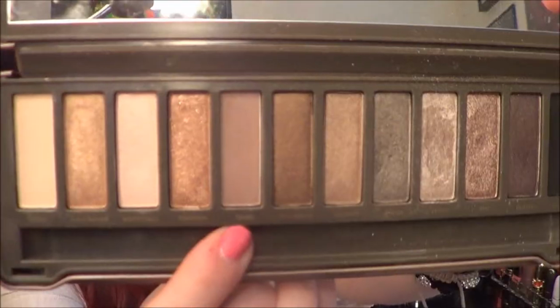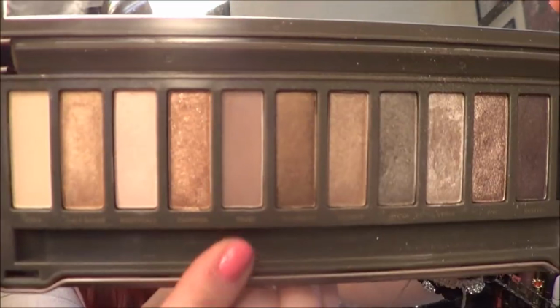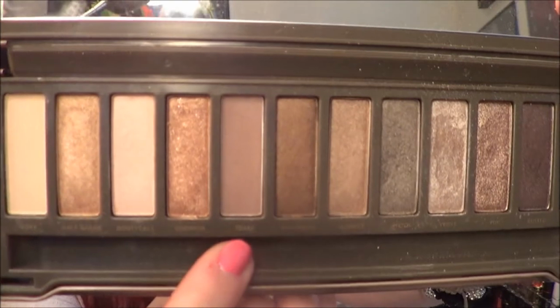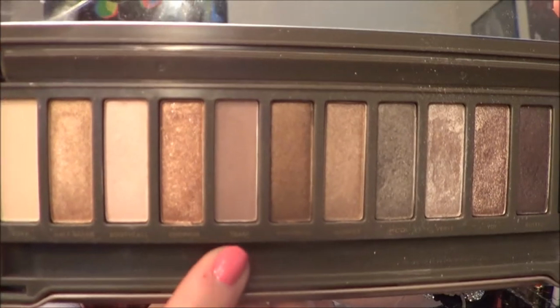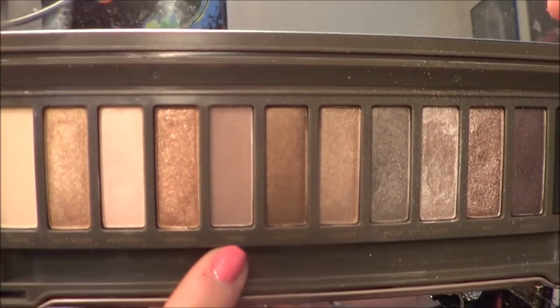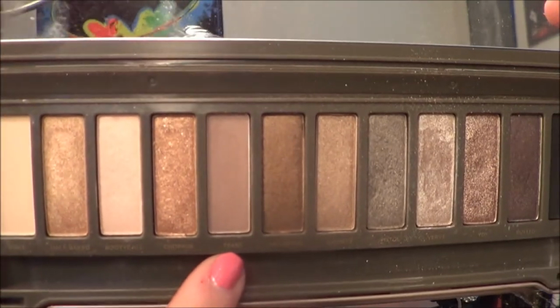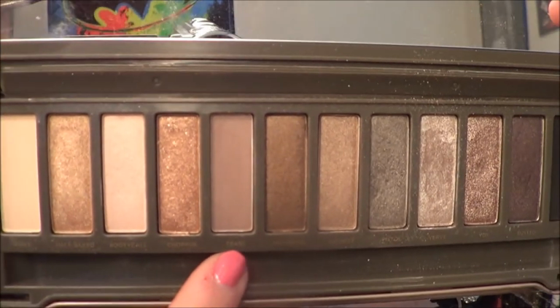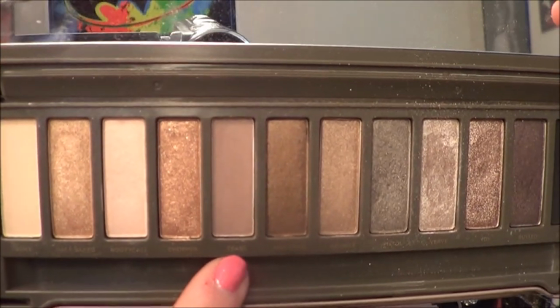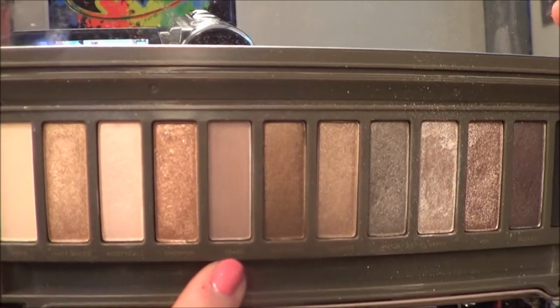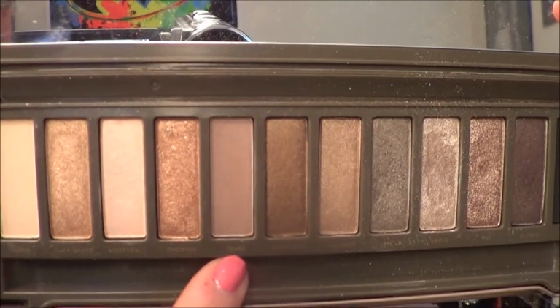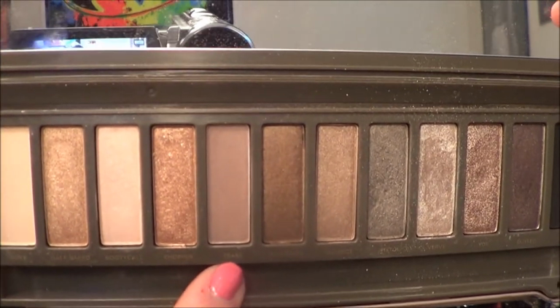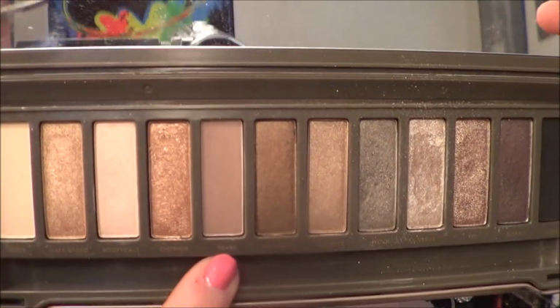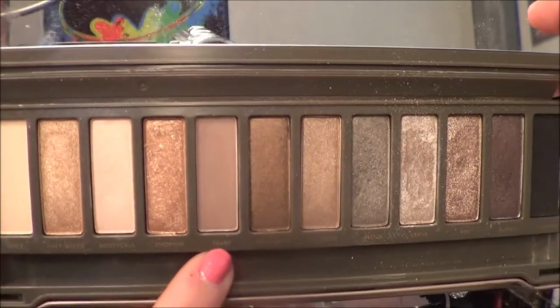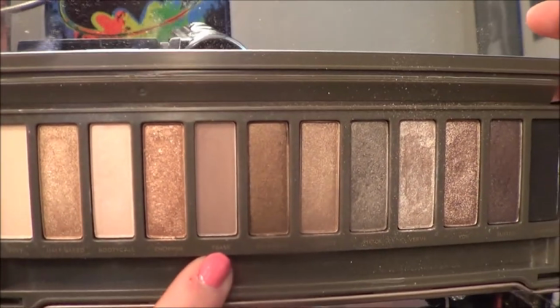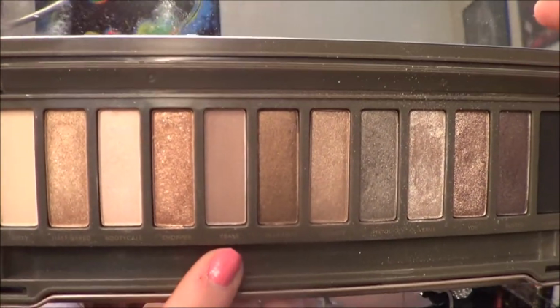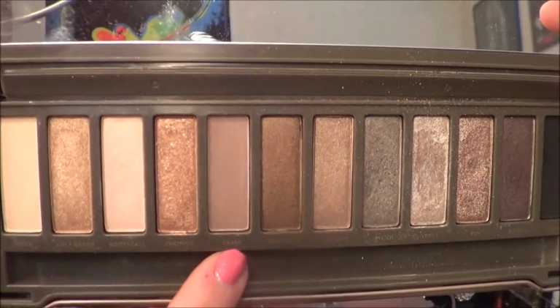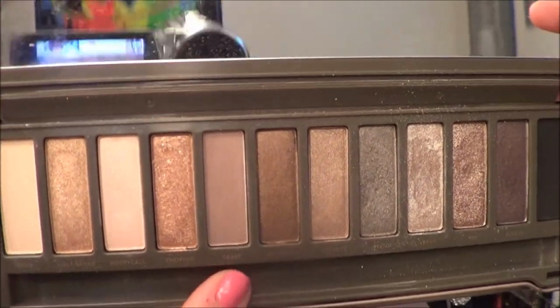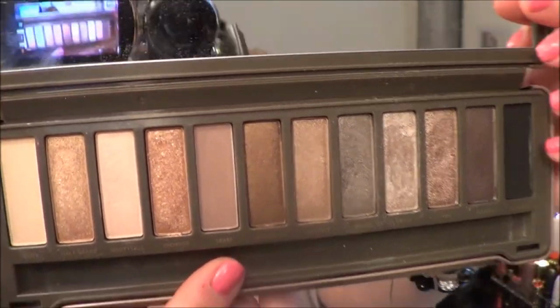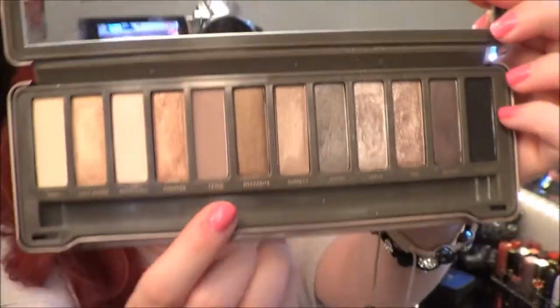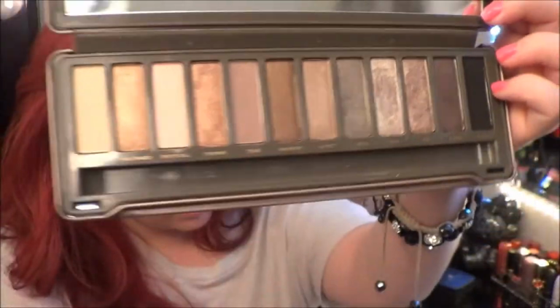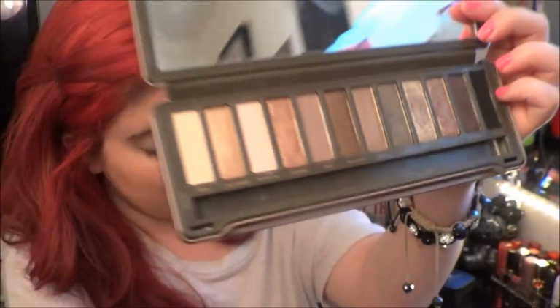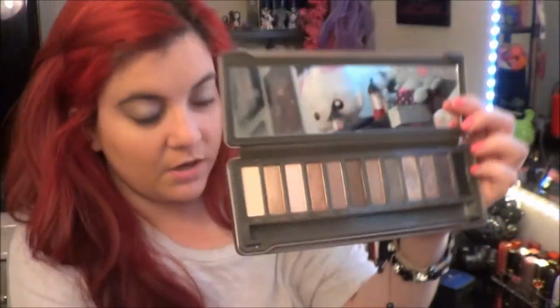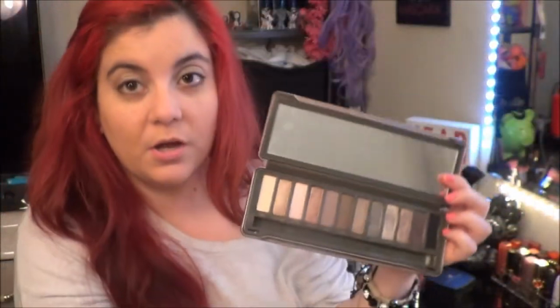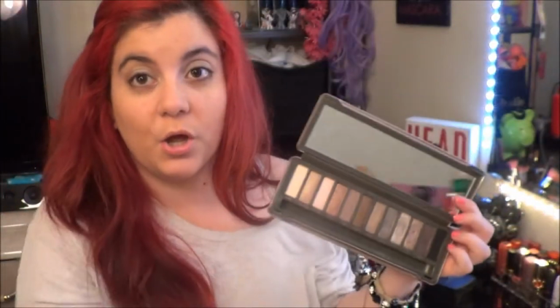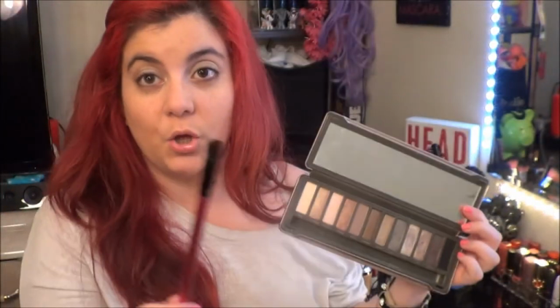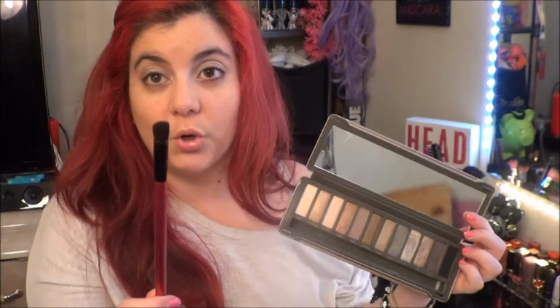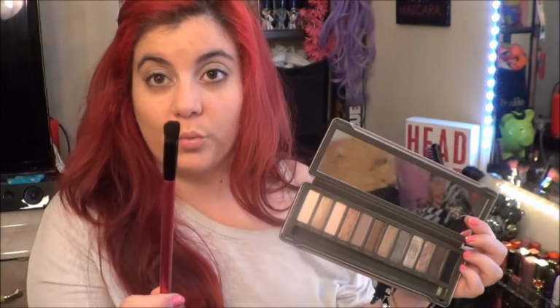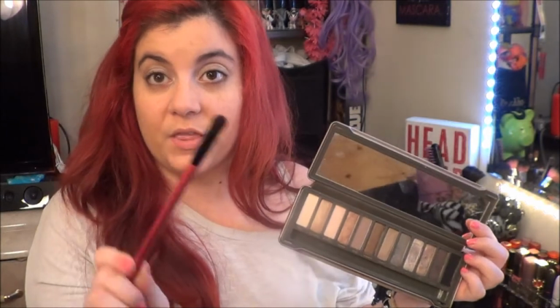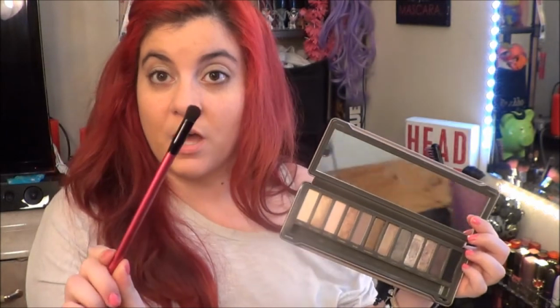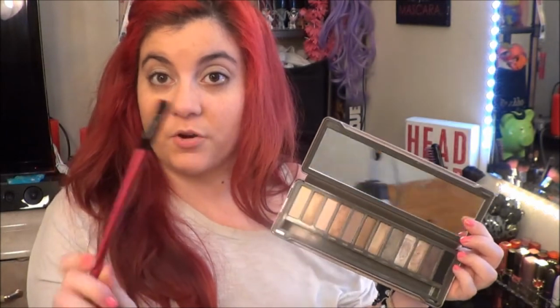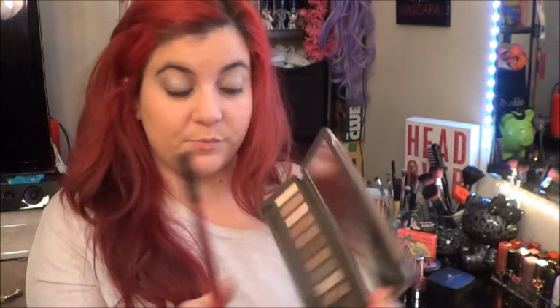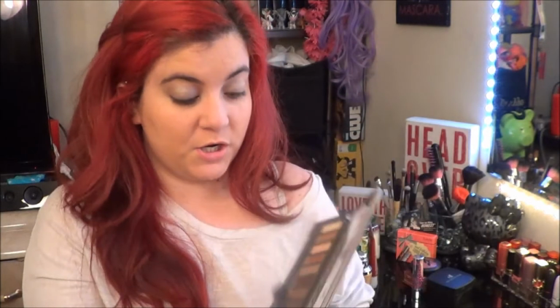Then with the color Tease, I'm going to be using this as my transition color with a crease brush.